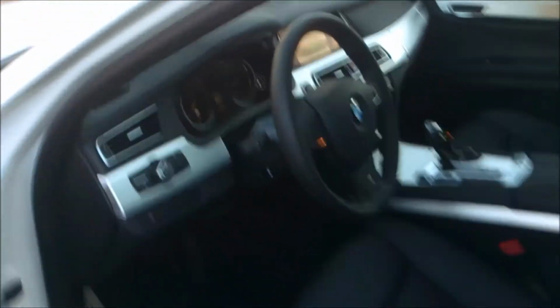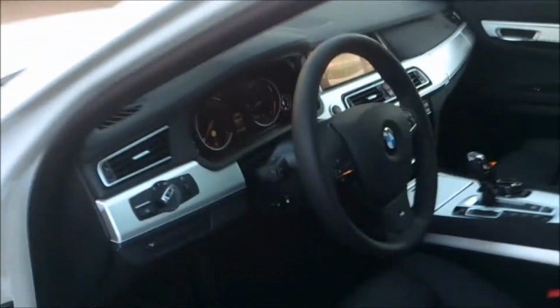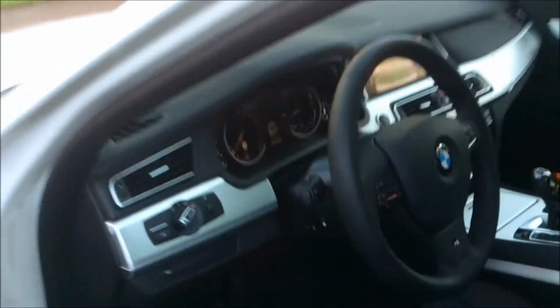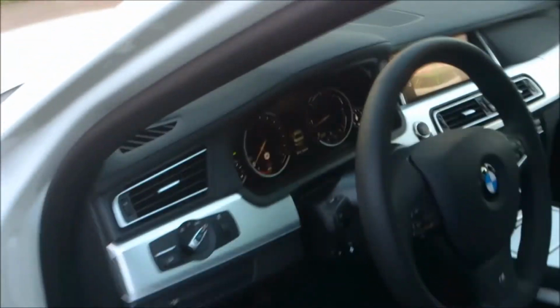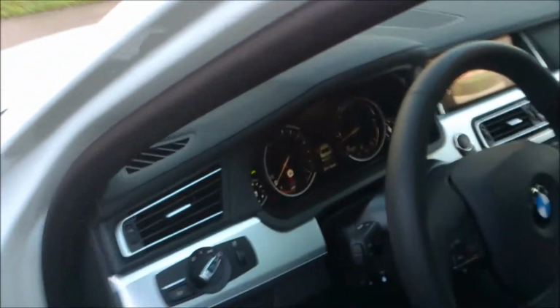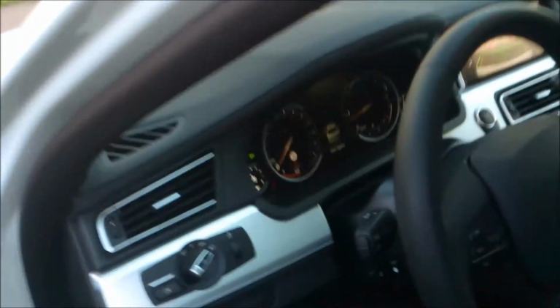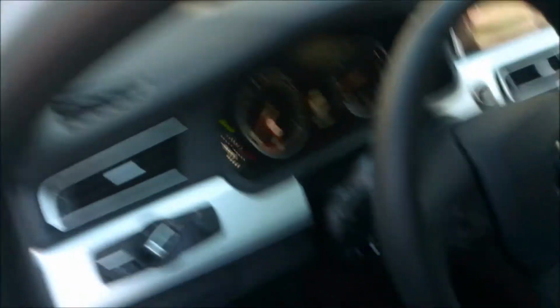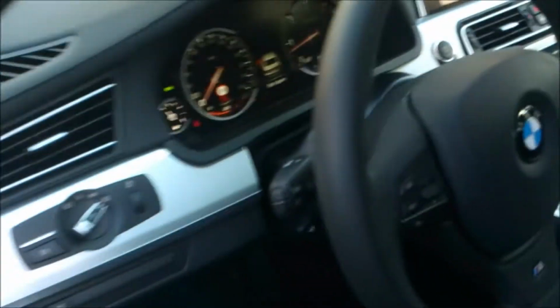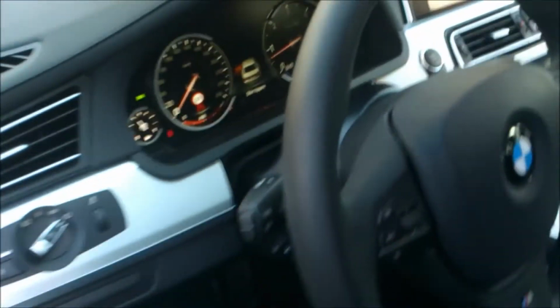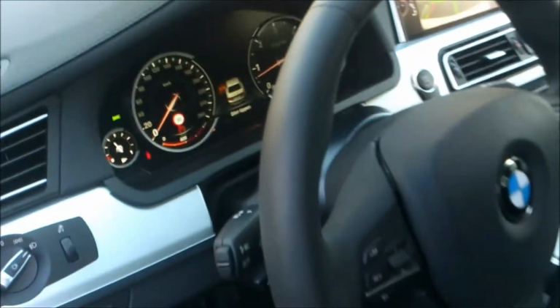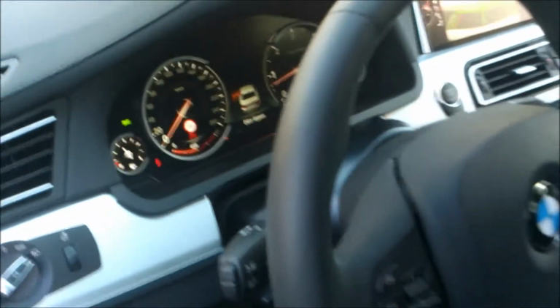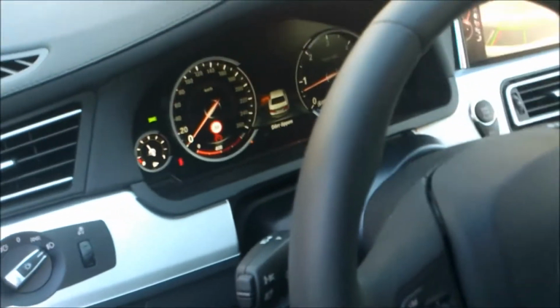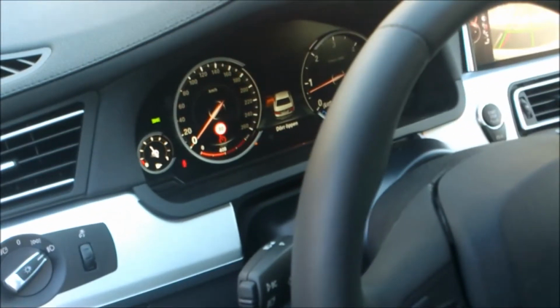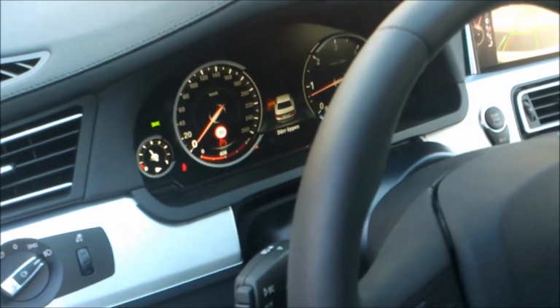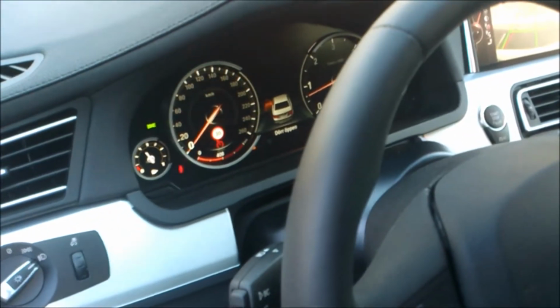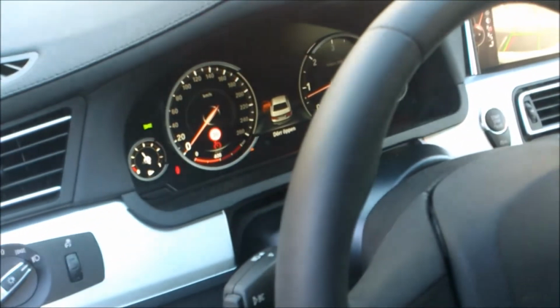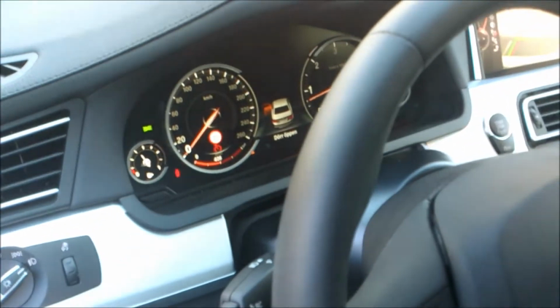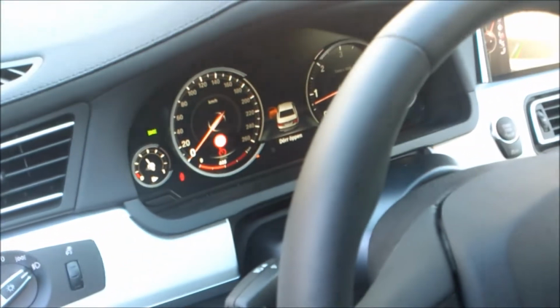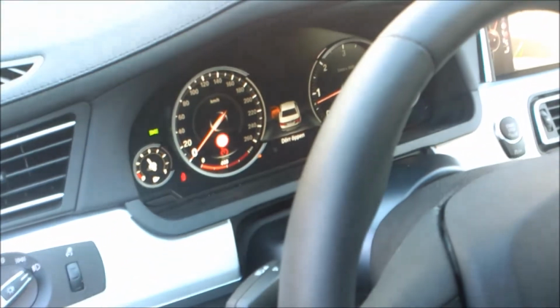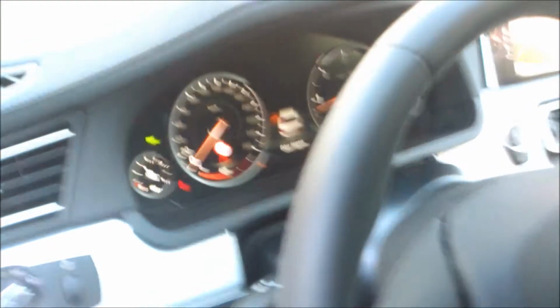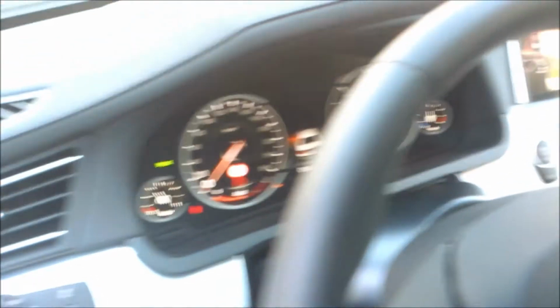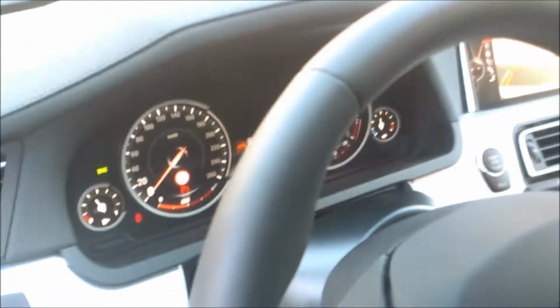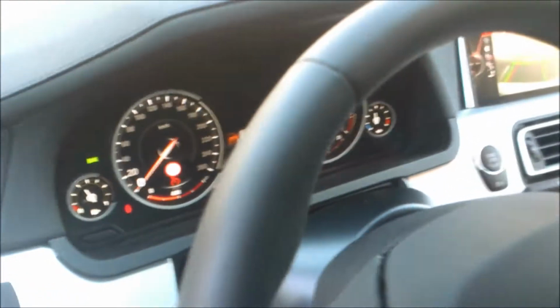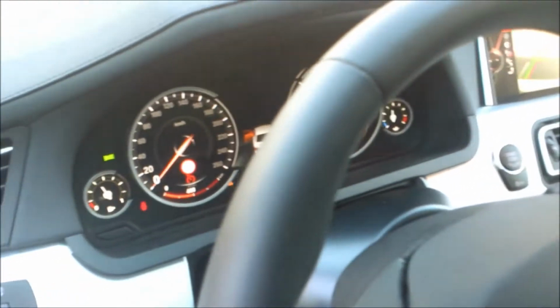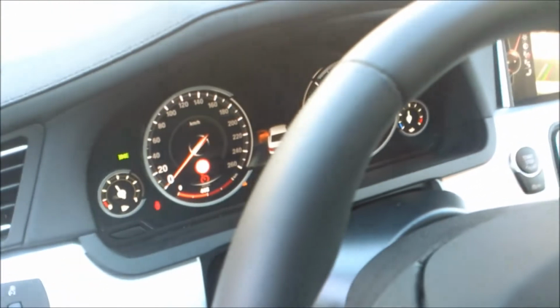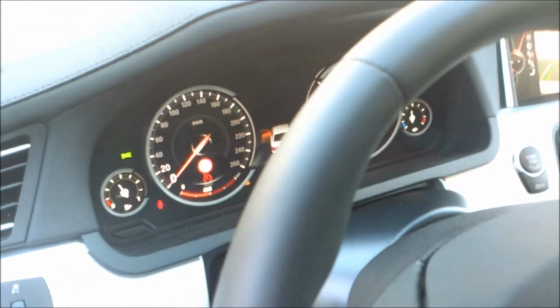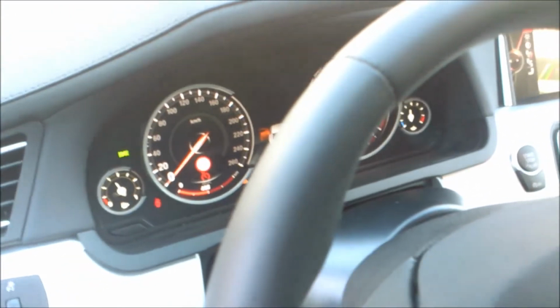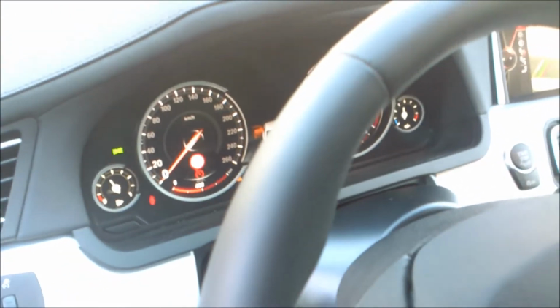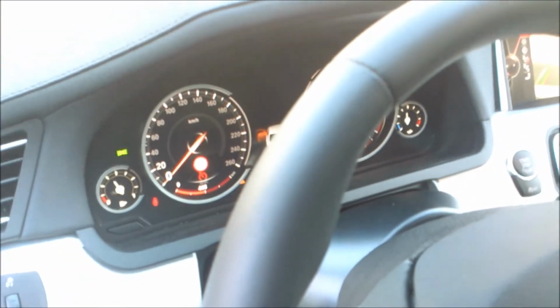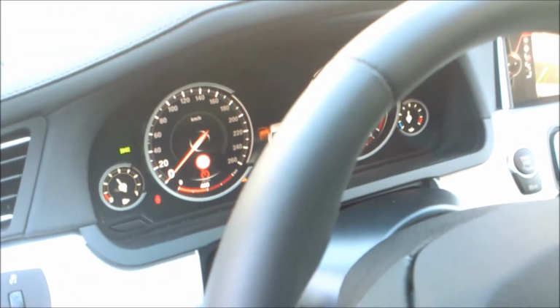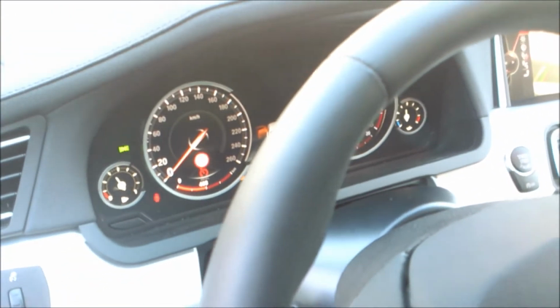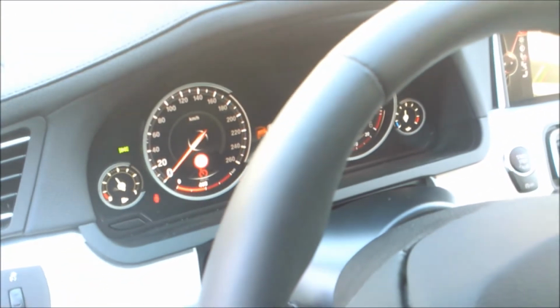Here are the interior shots. Nice interface and heads-up display.